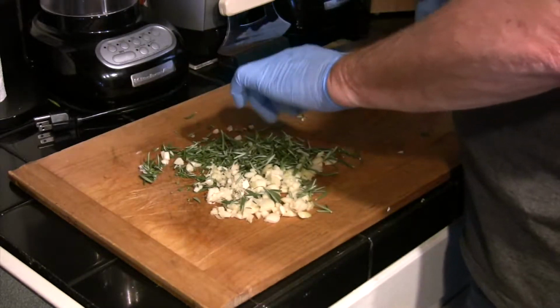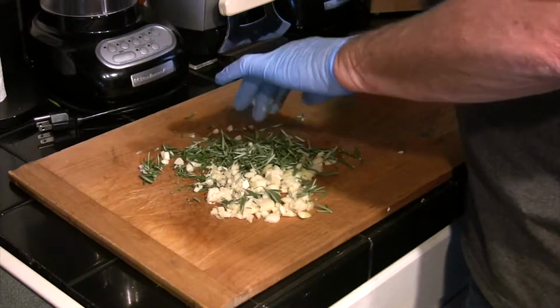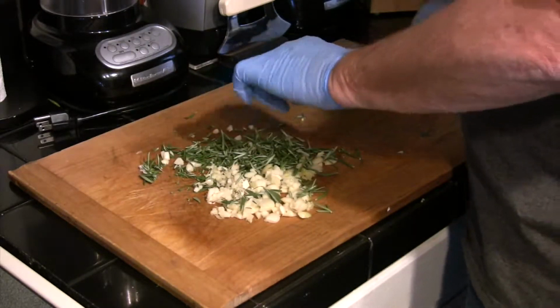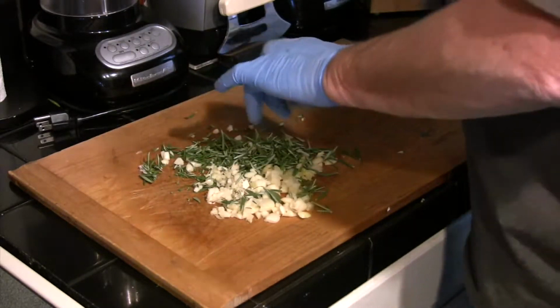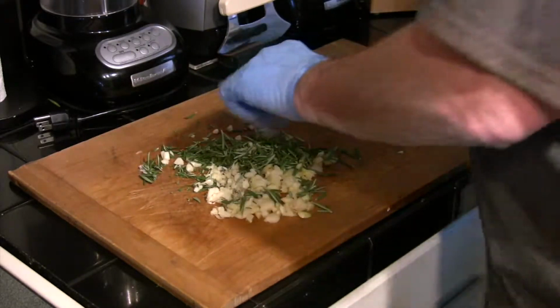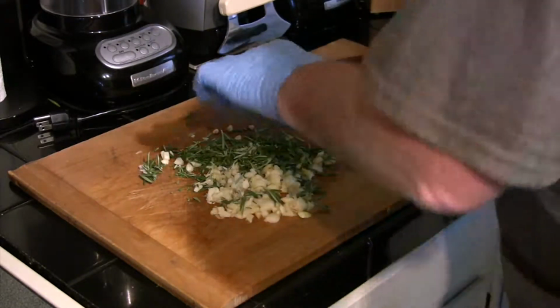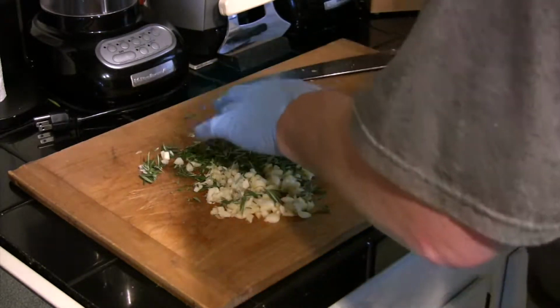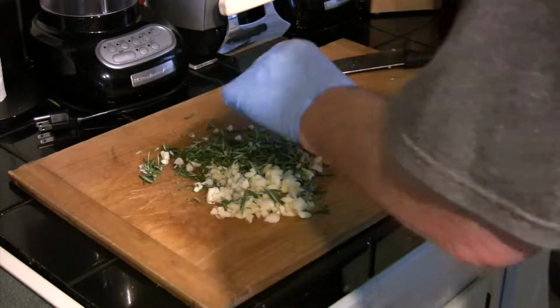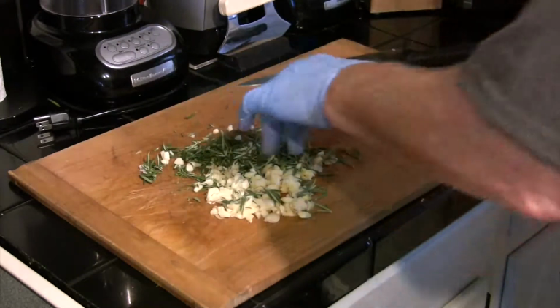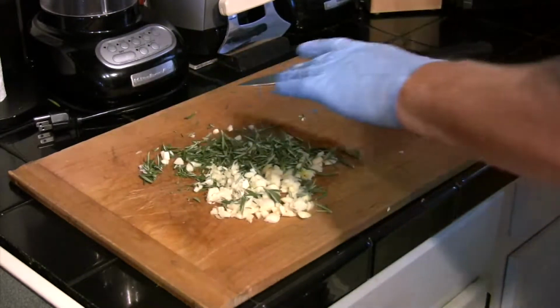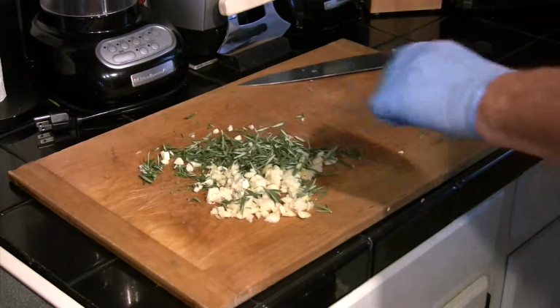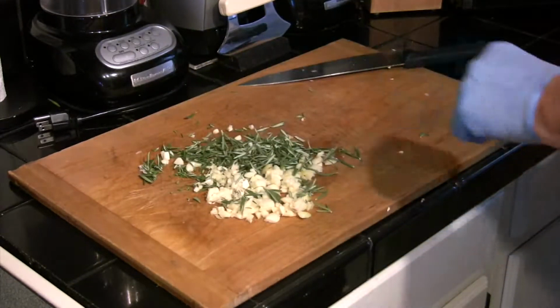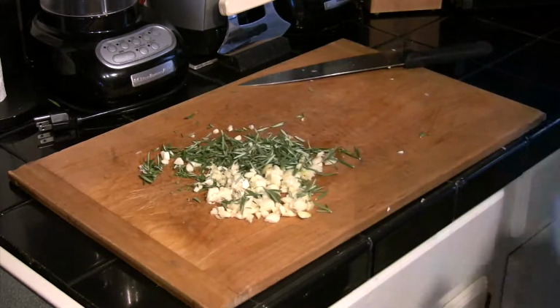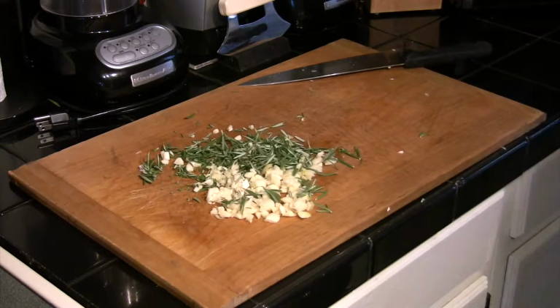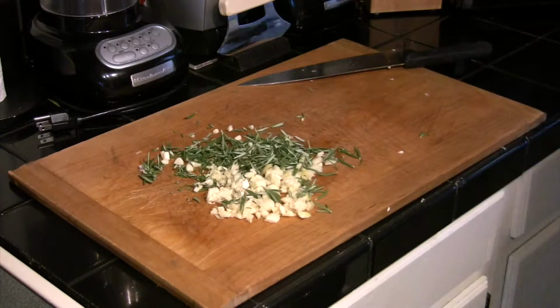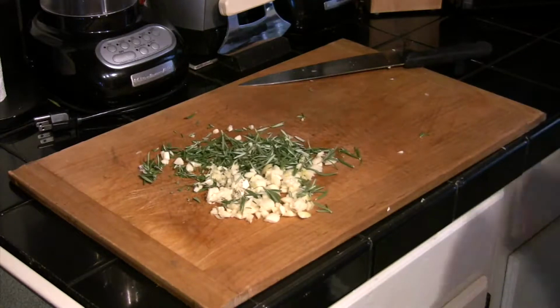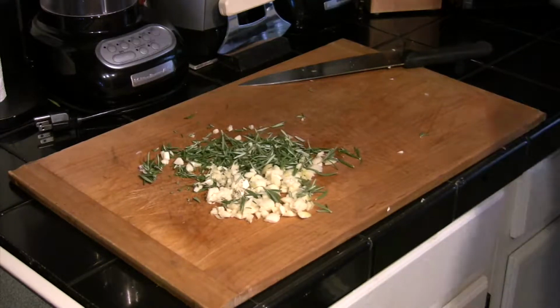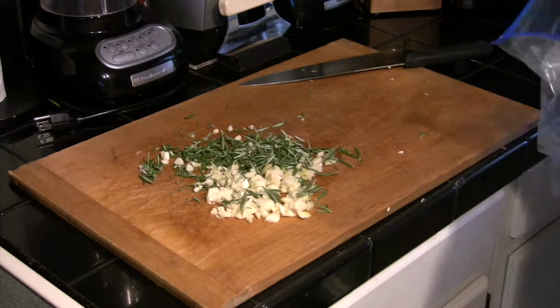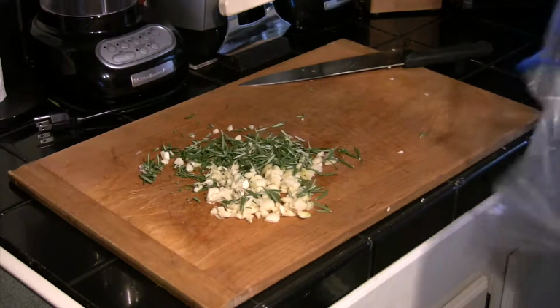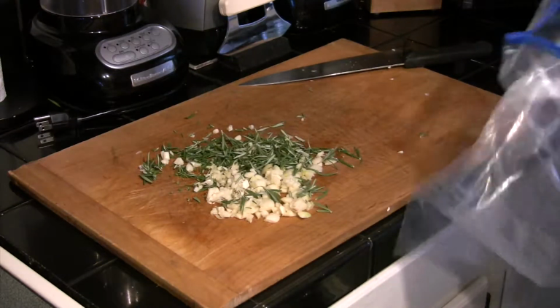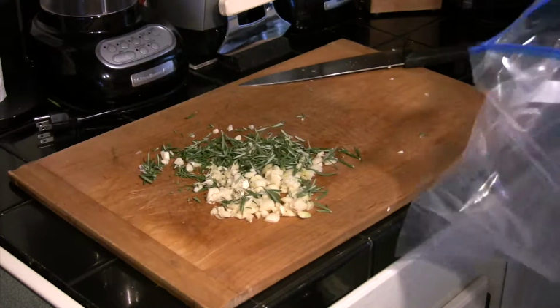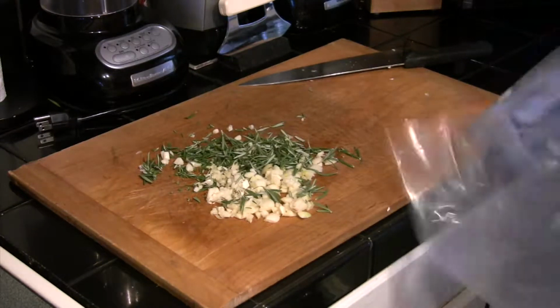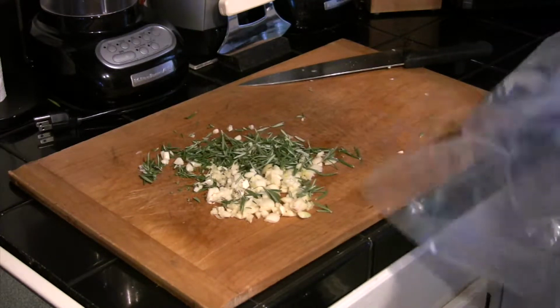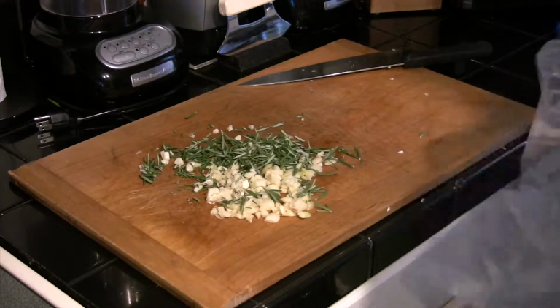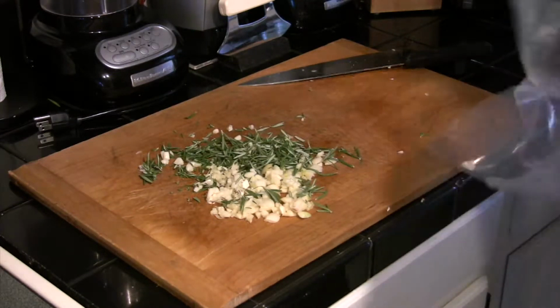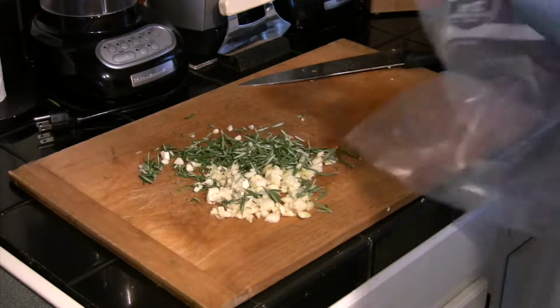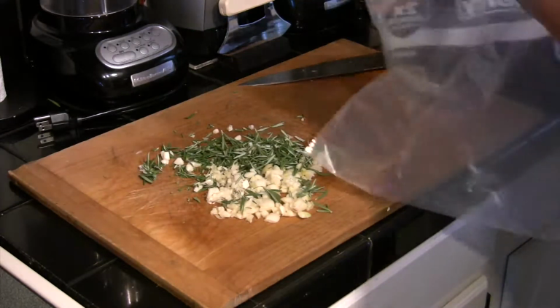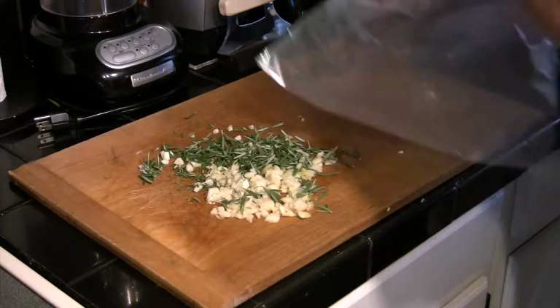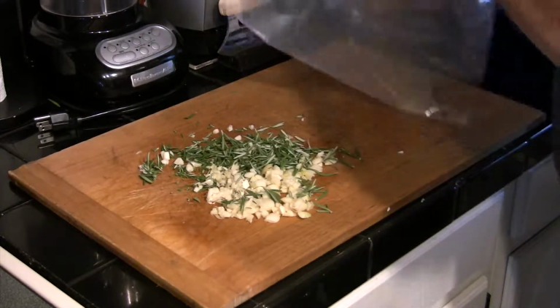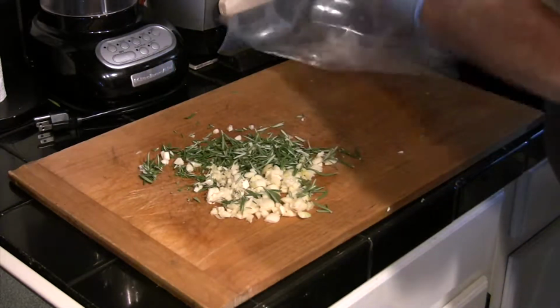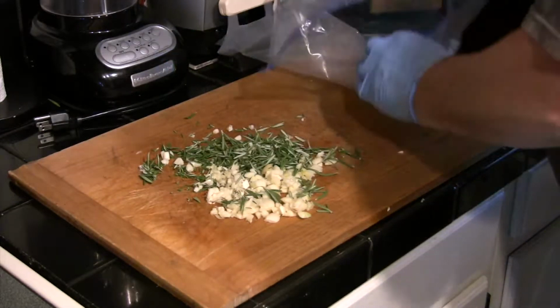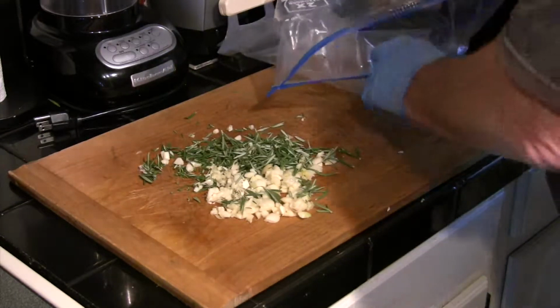With those chopped, we're going to place them in a ziplock bag that's large enough for our leg of lamb.